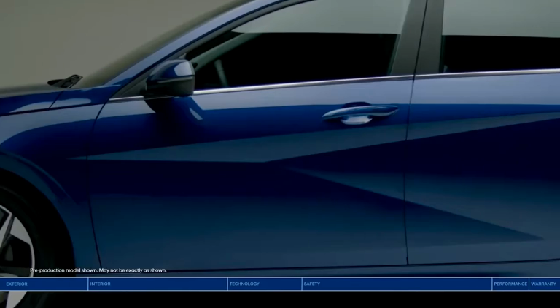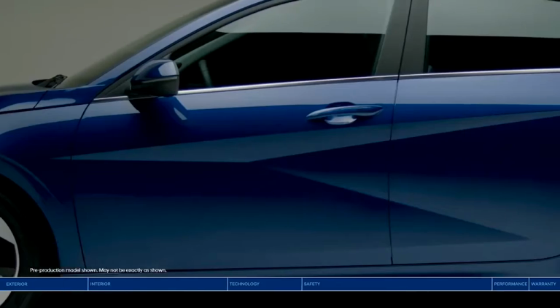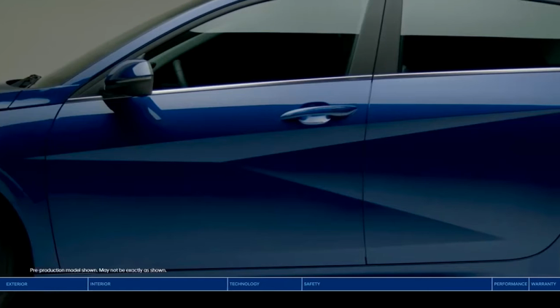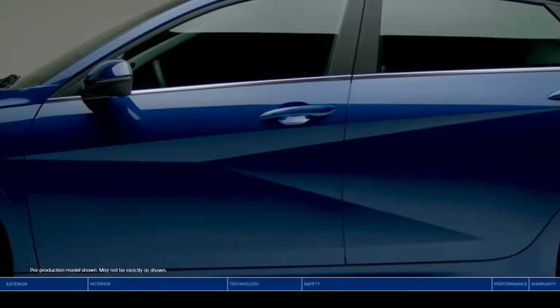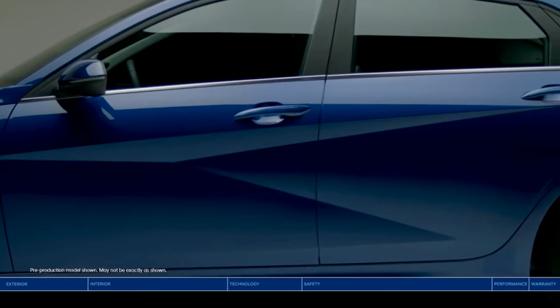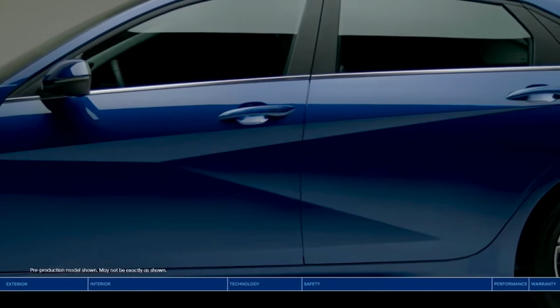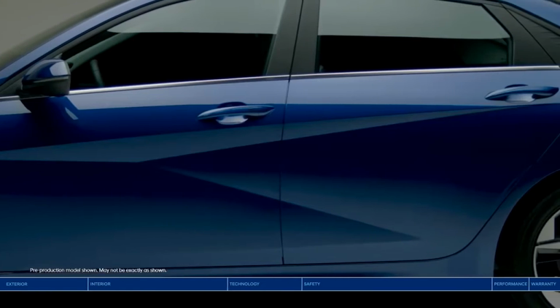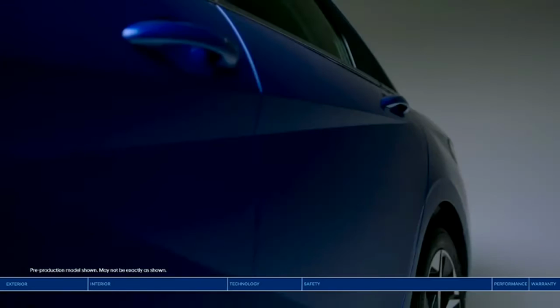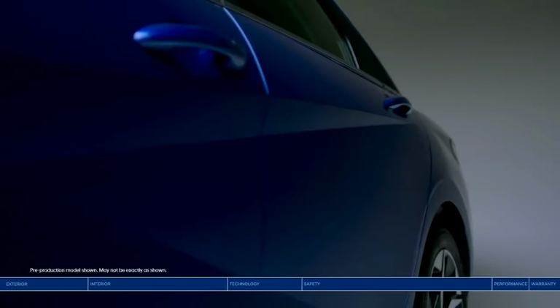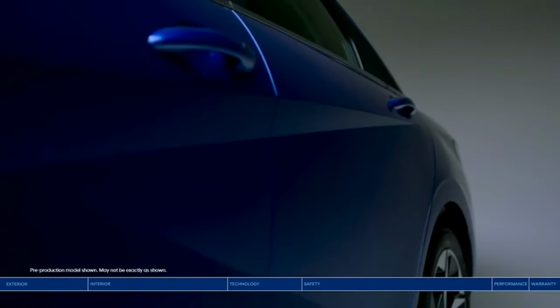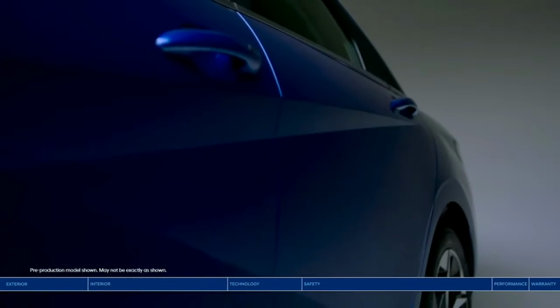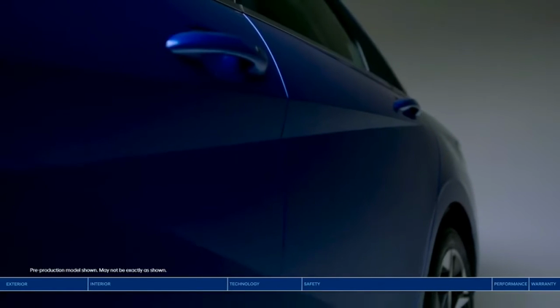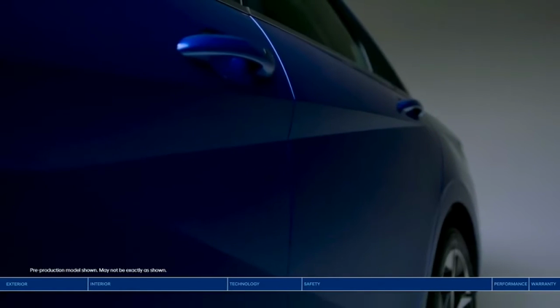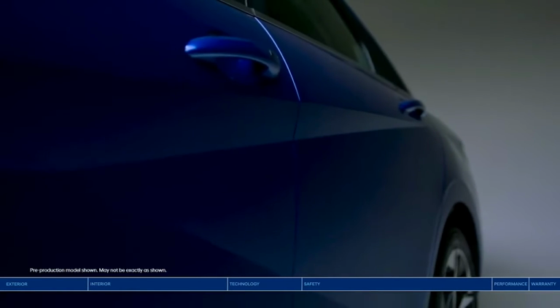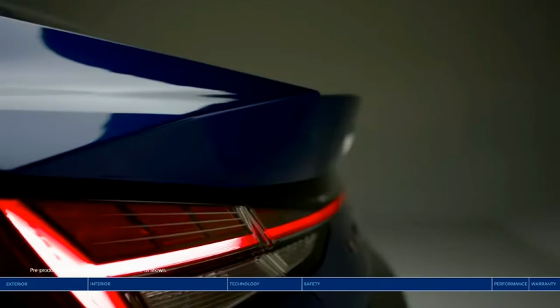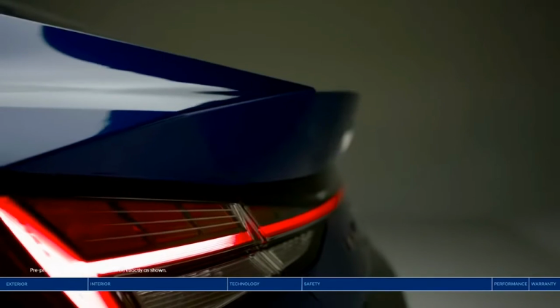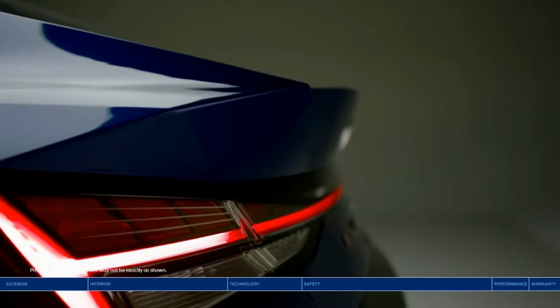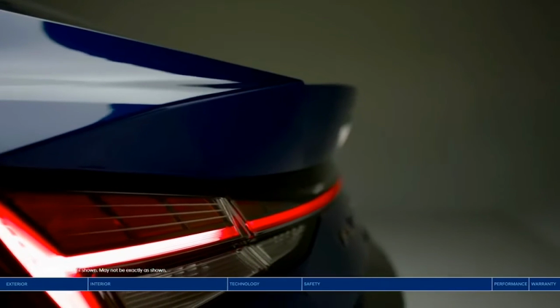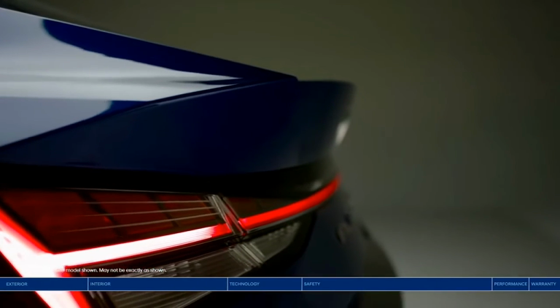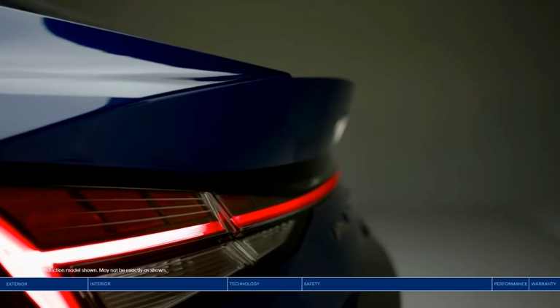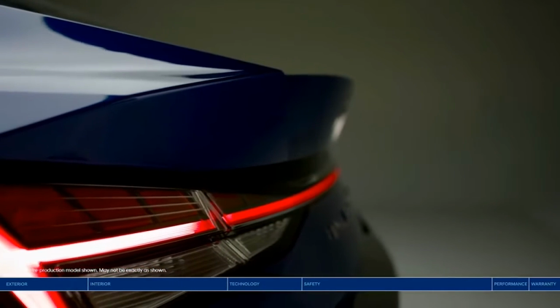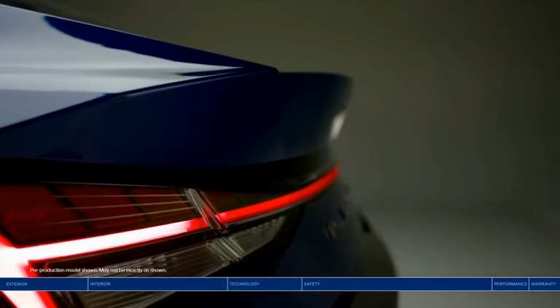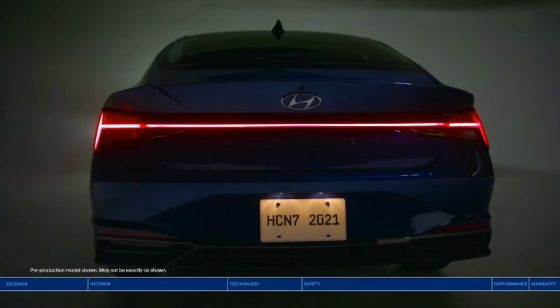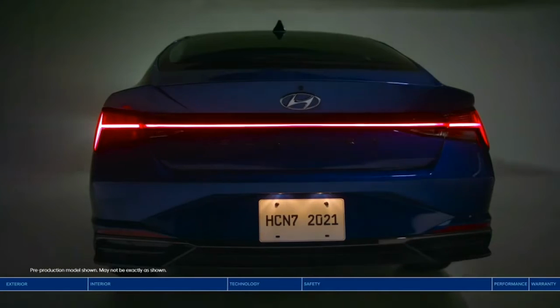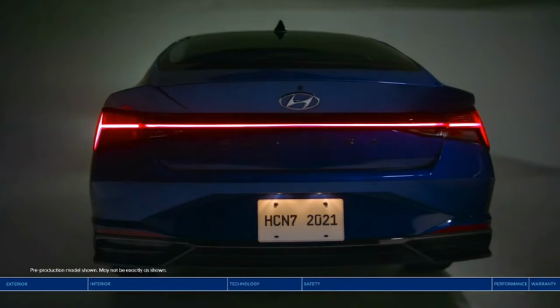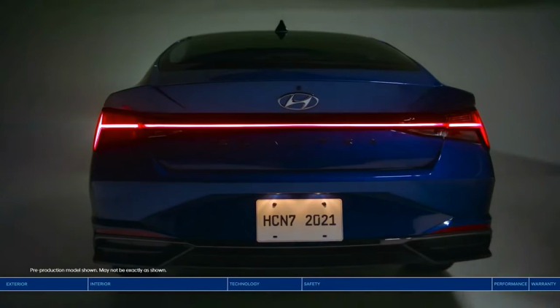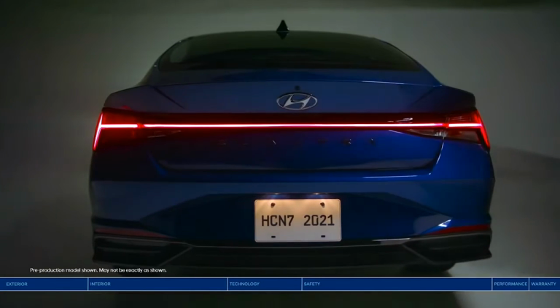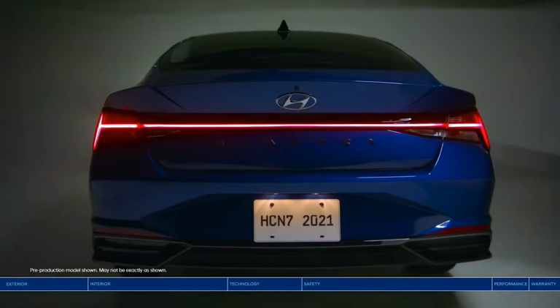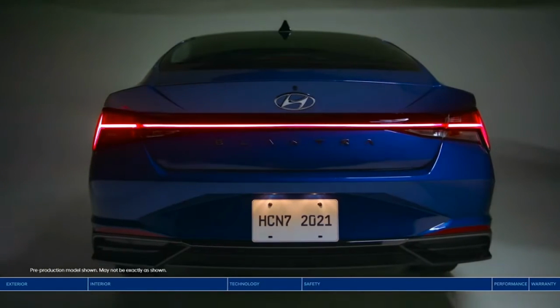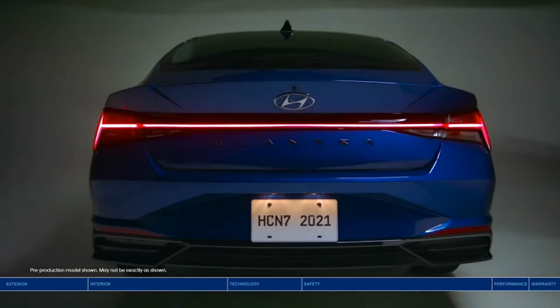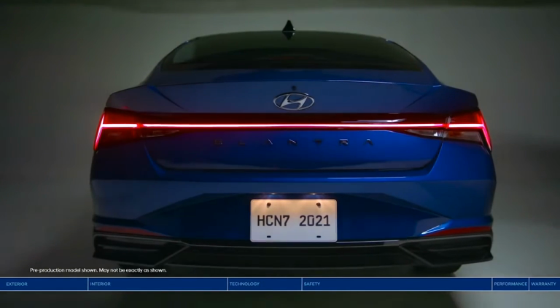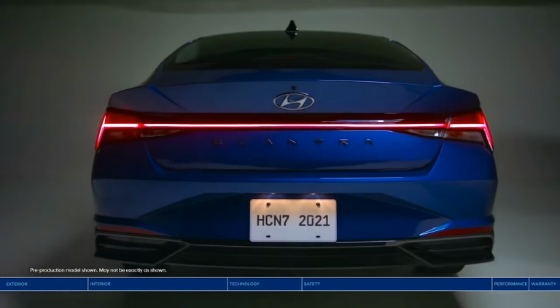Sharp, daring — watch the future take shape with the all-new Elantra.